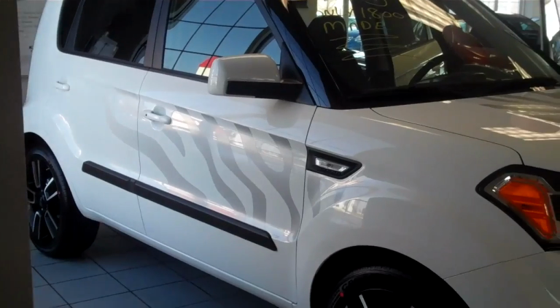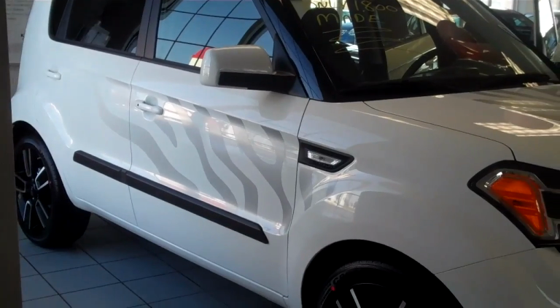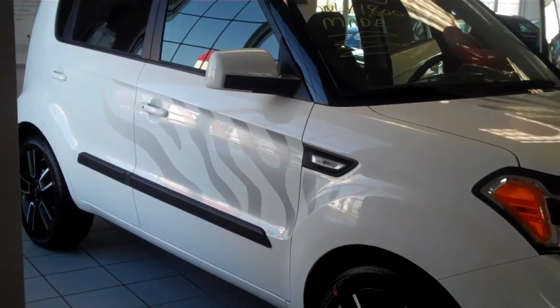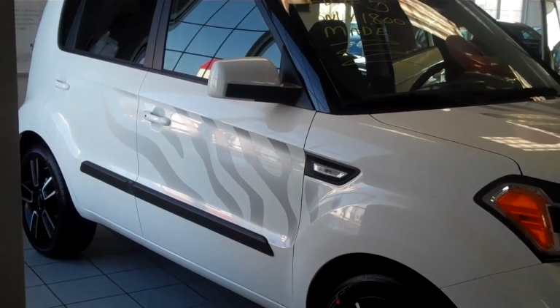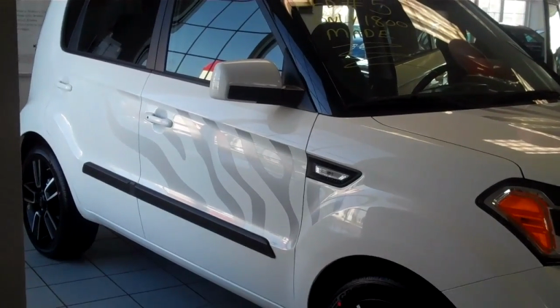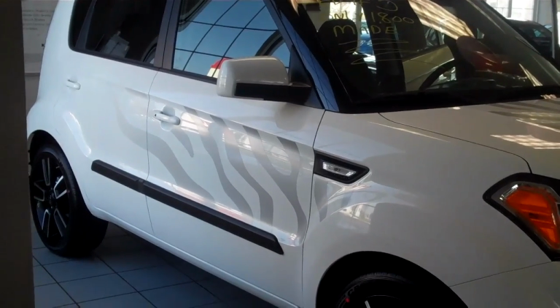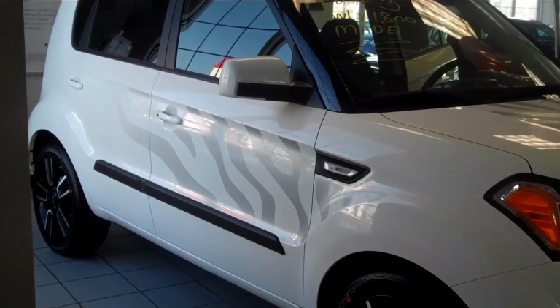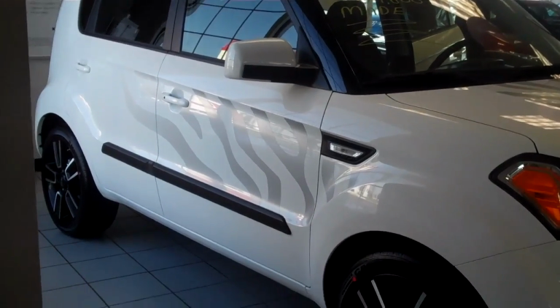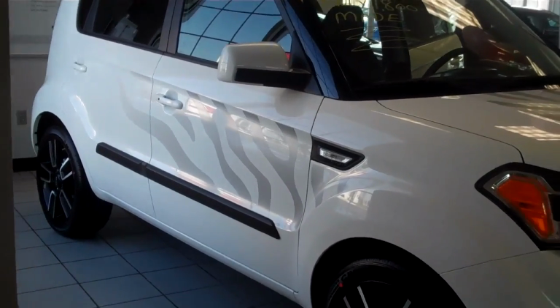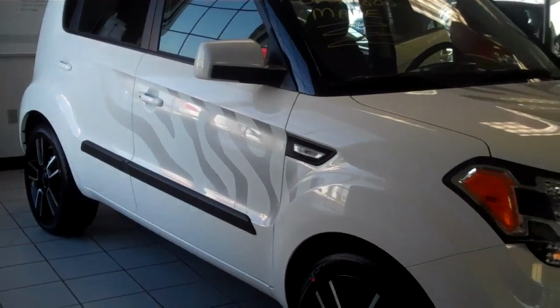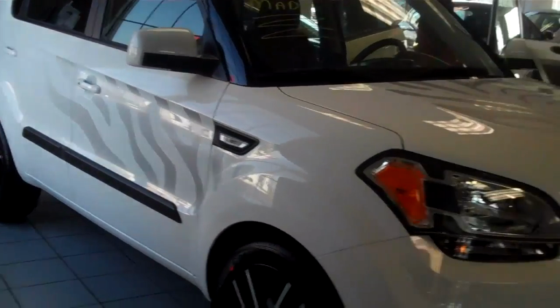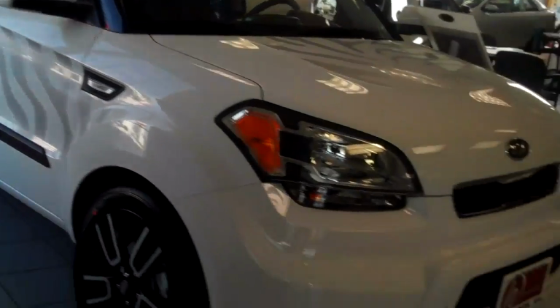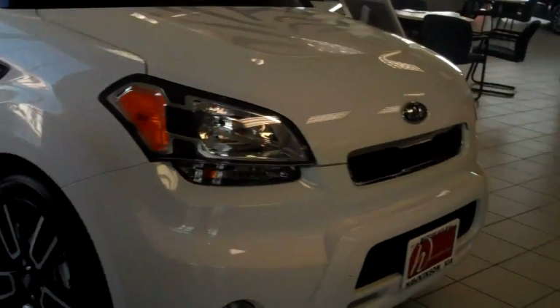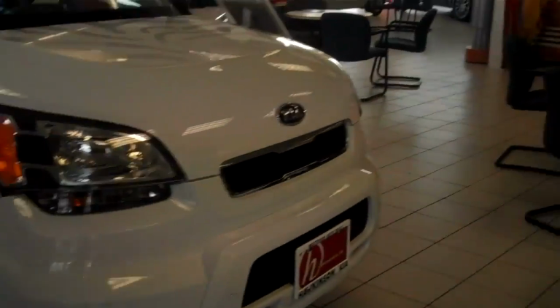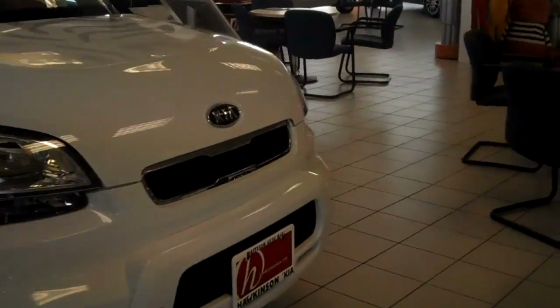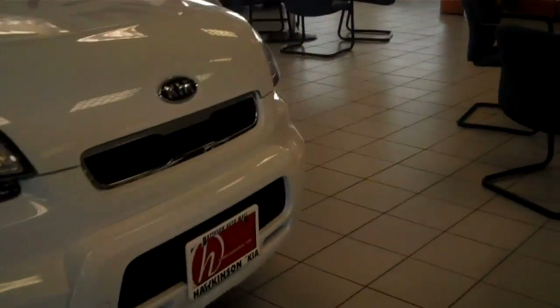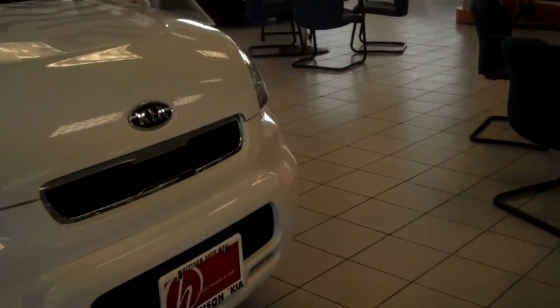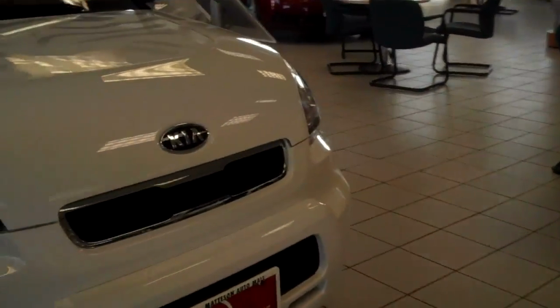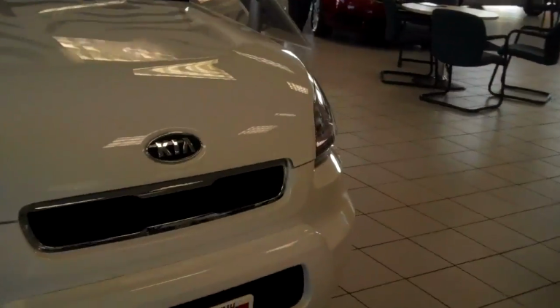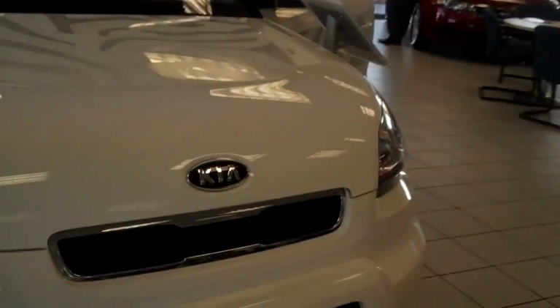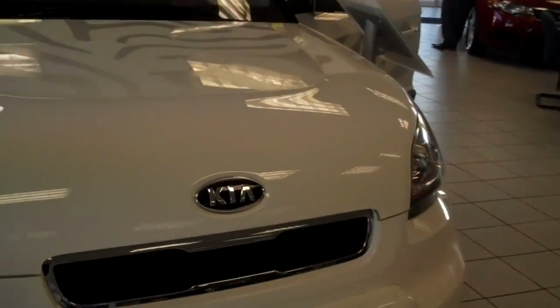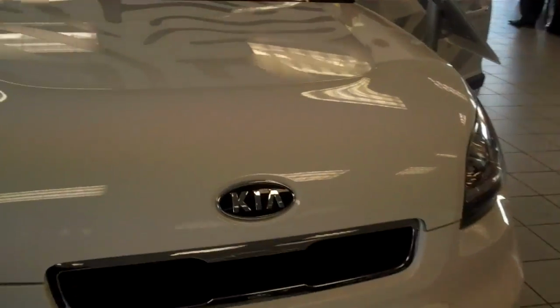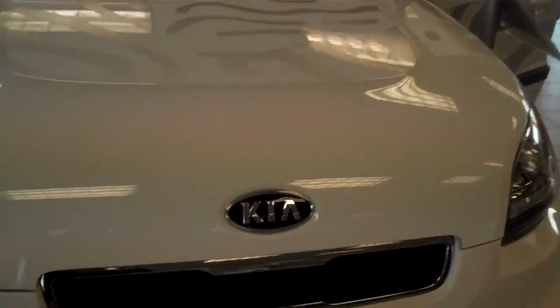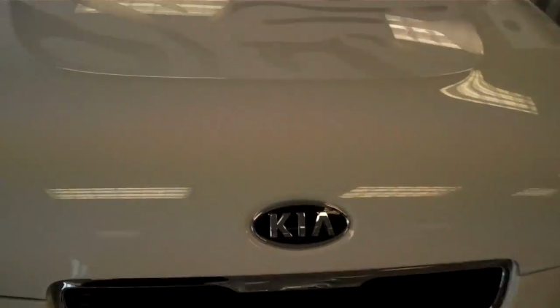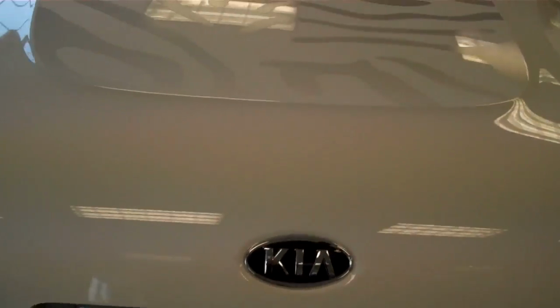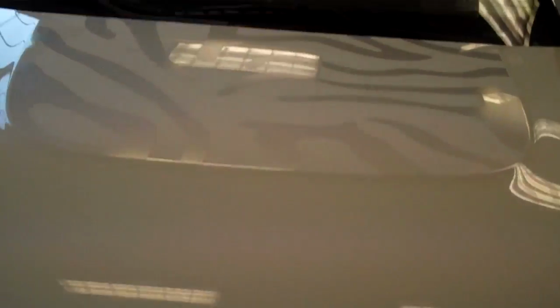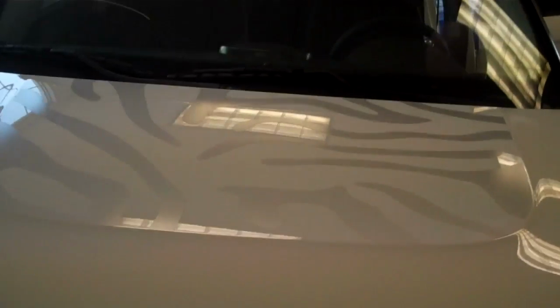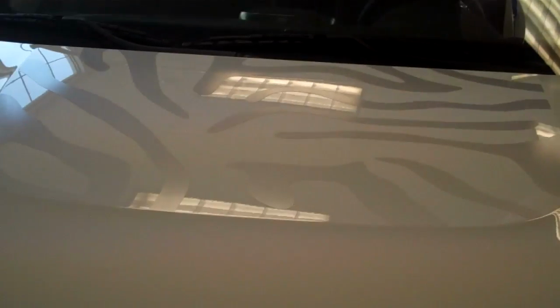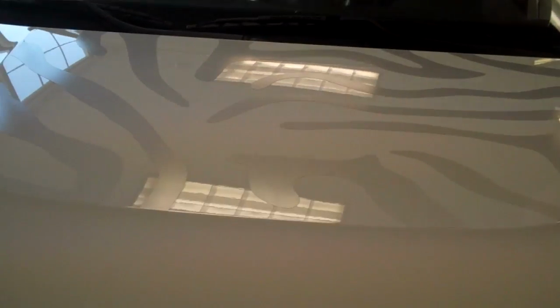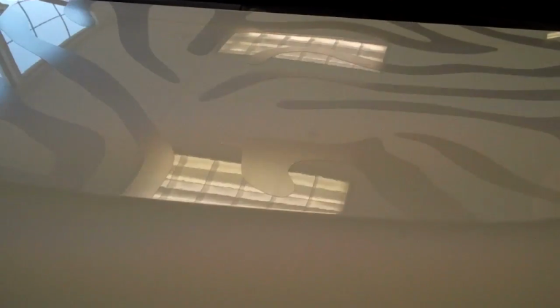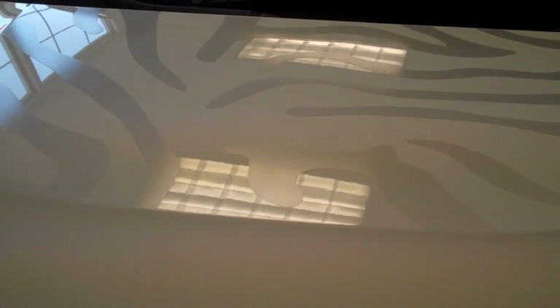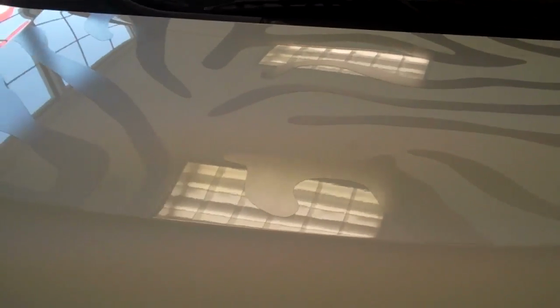Little tiger stripes on the side. Same decal on the hood.